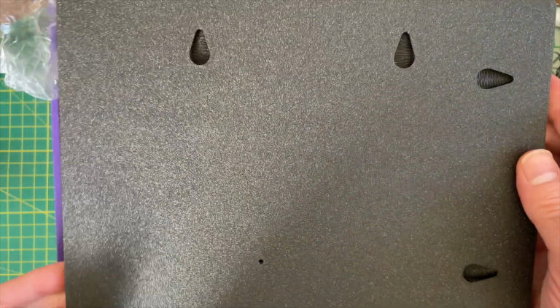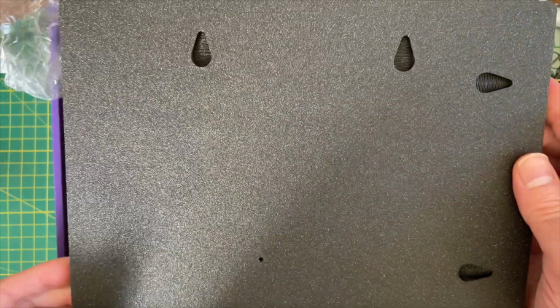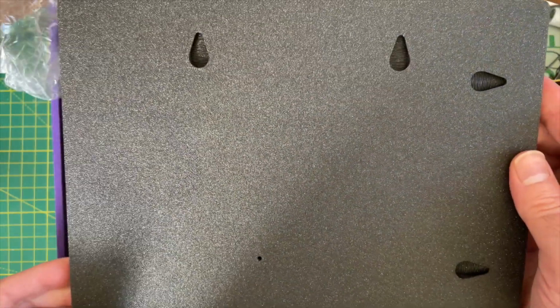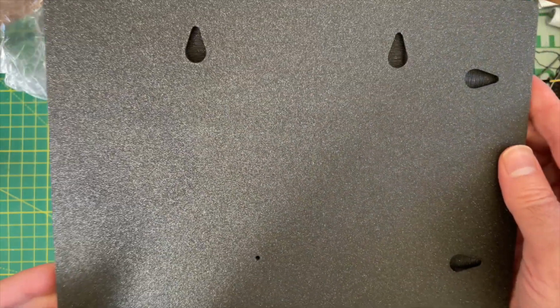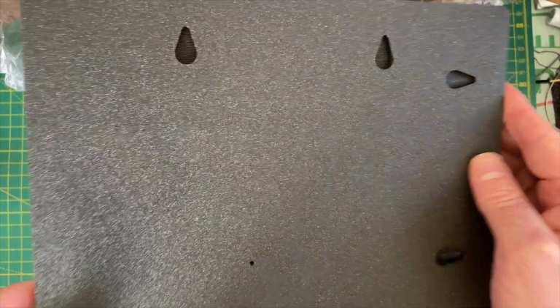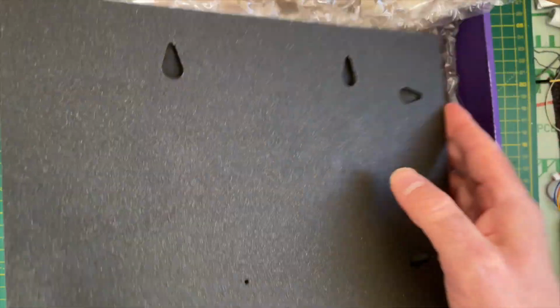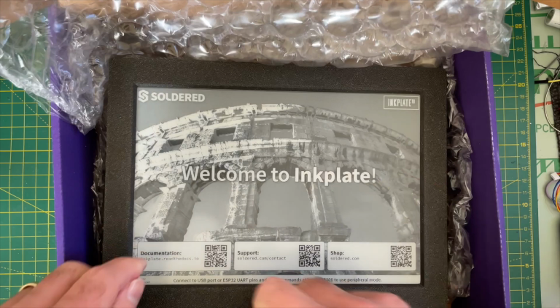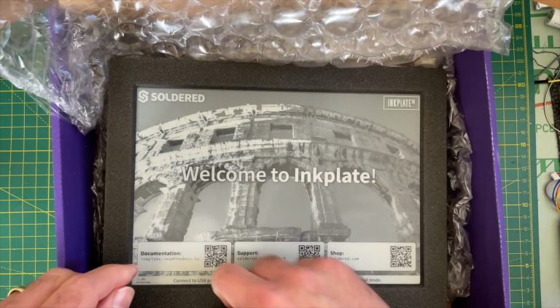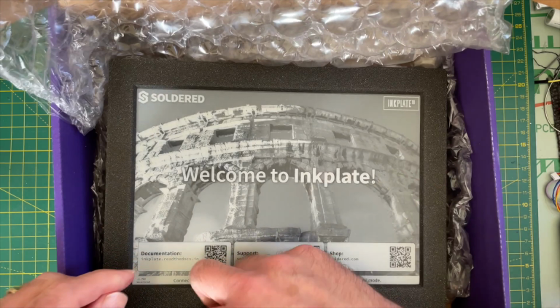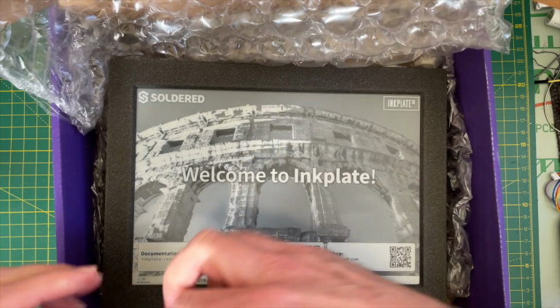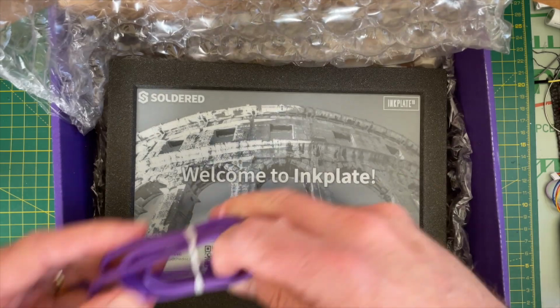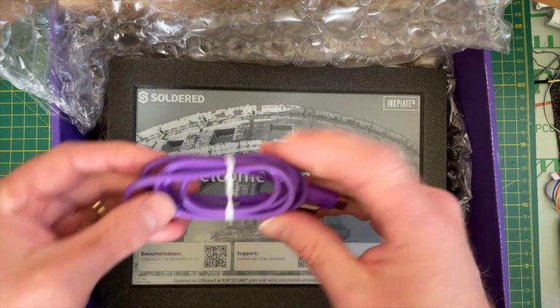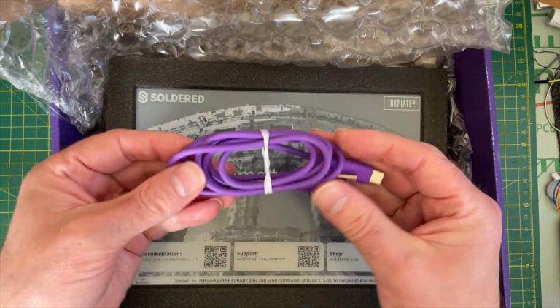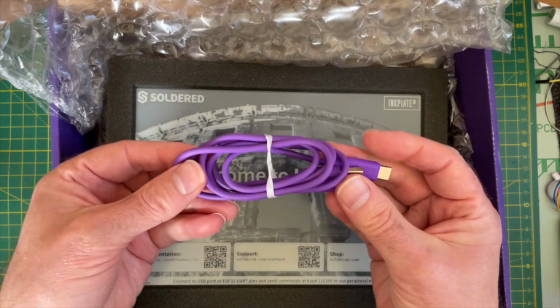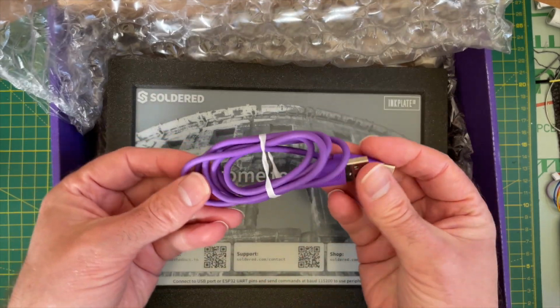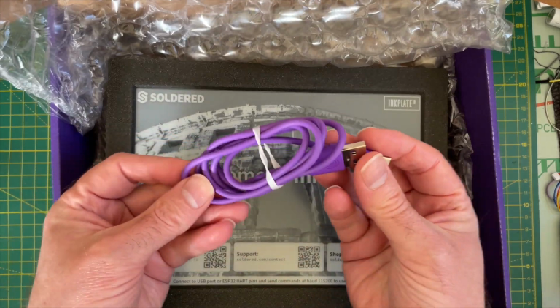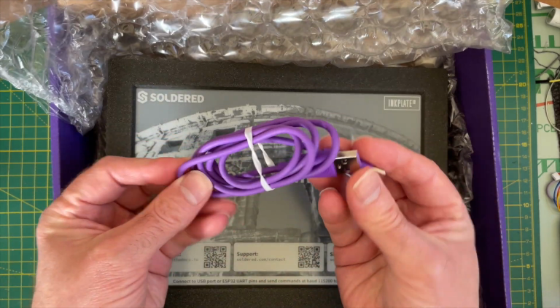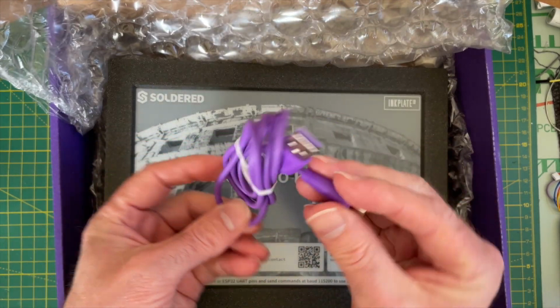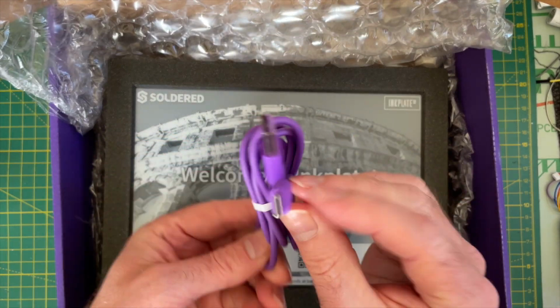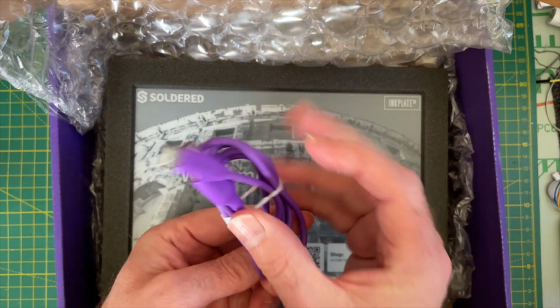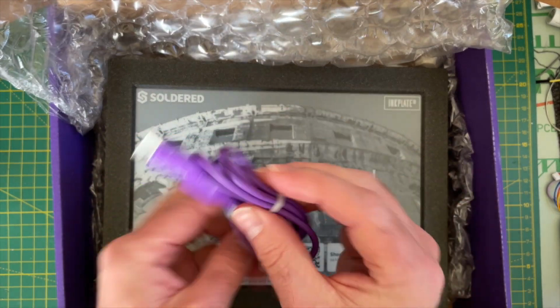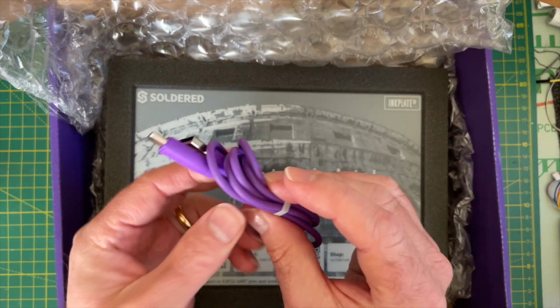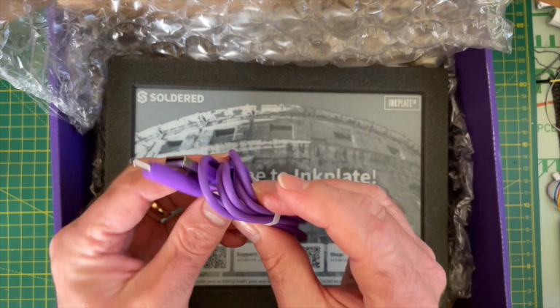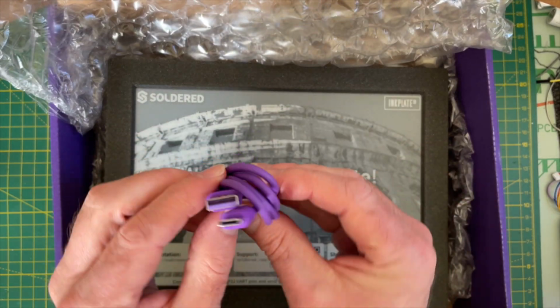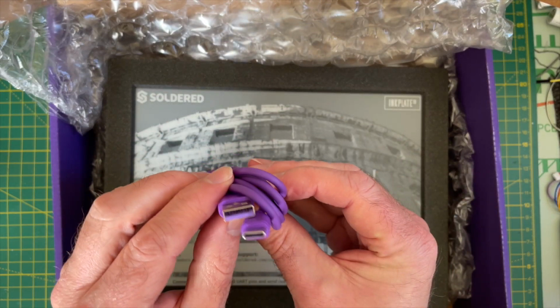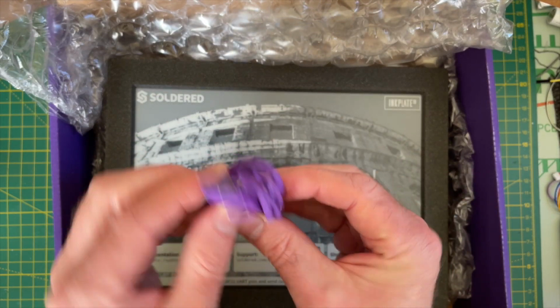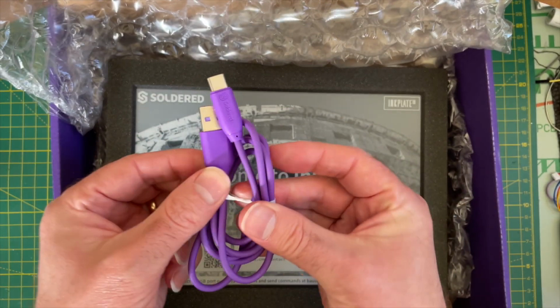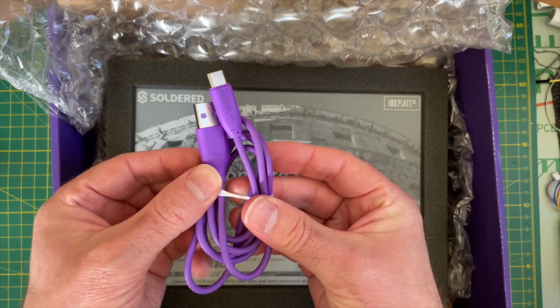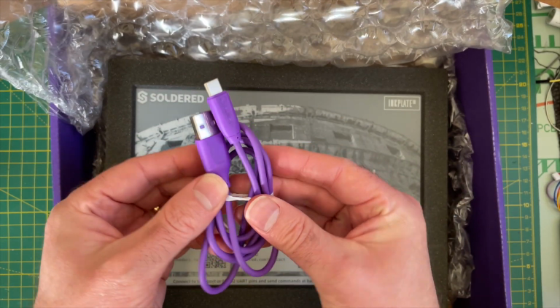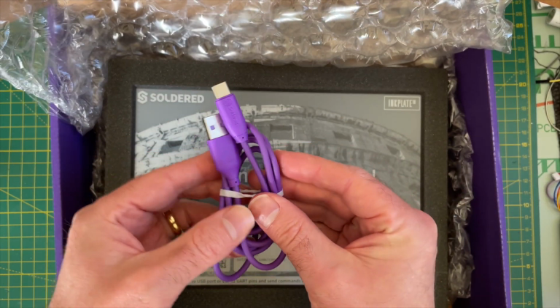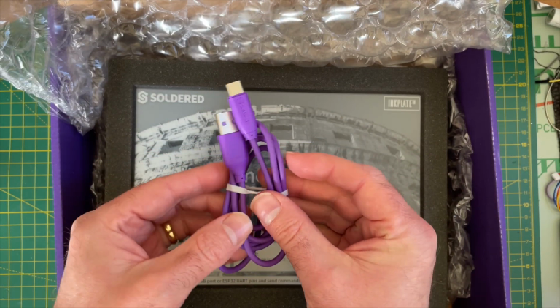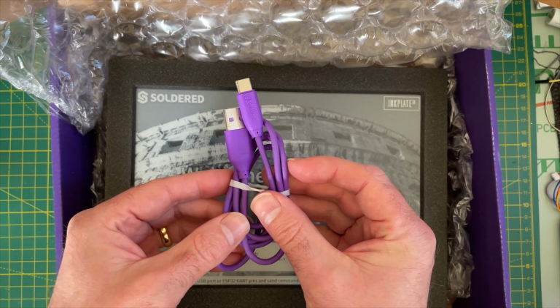And as a bit of a bonus, it also comes with a nice purple cable. Pretty good — what a score.